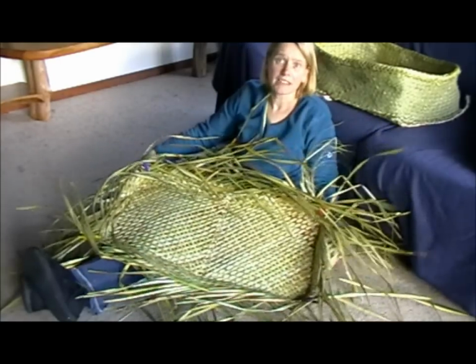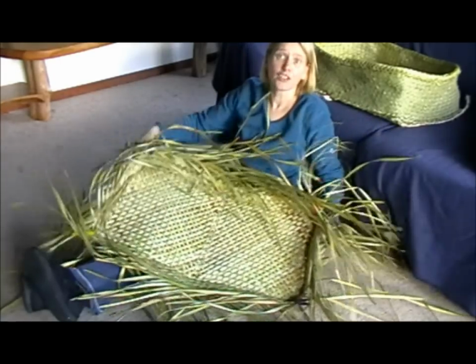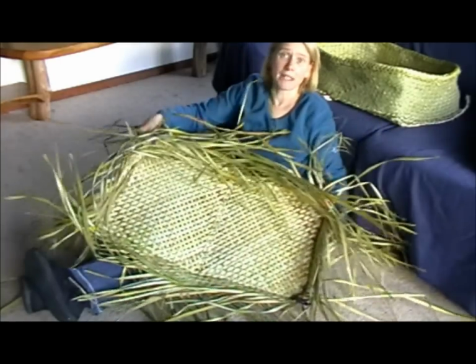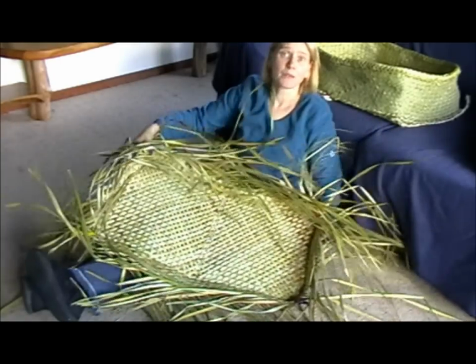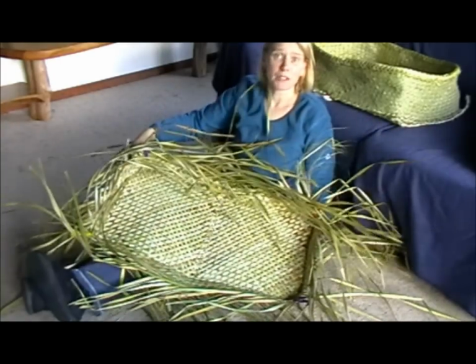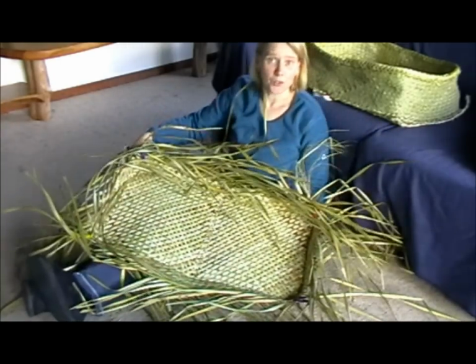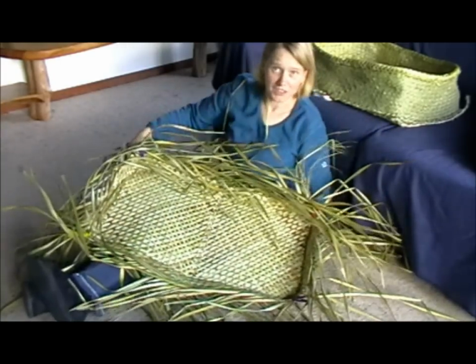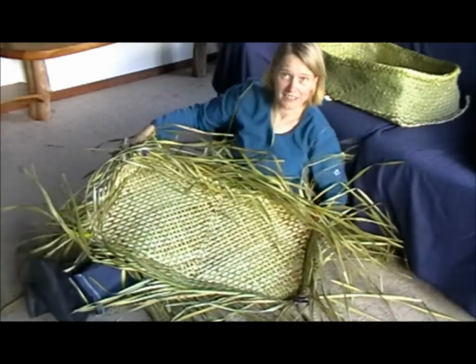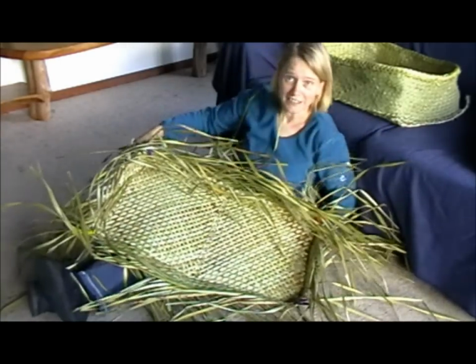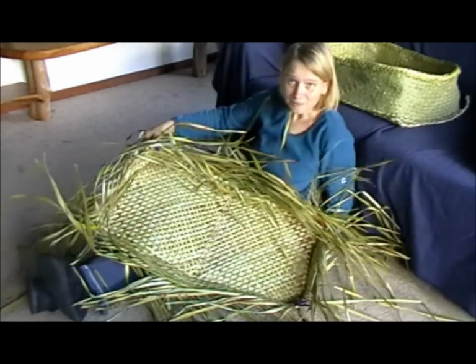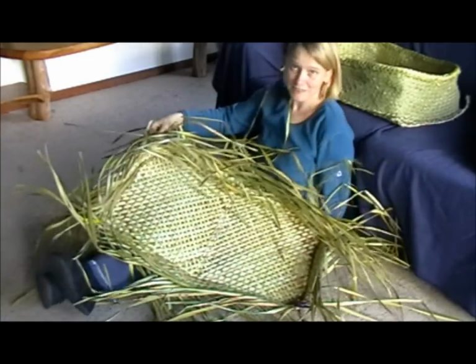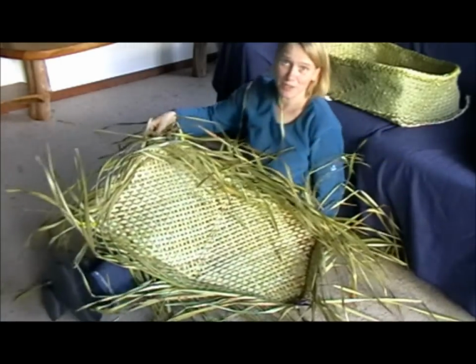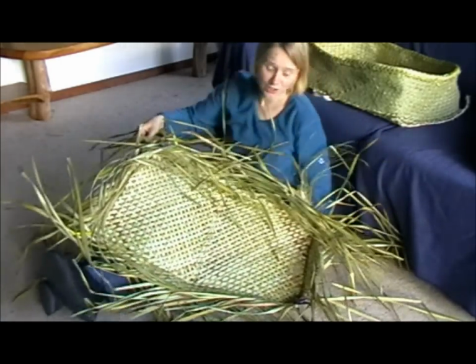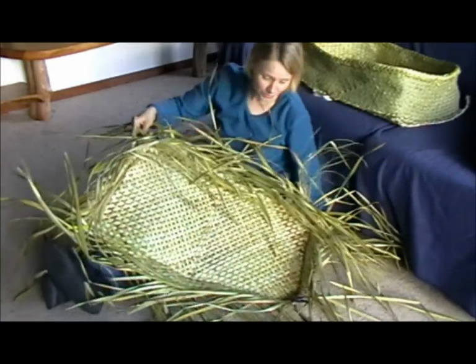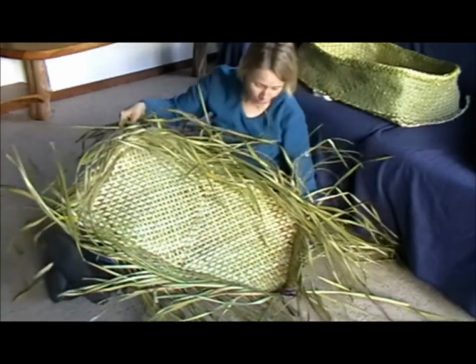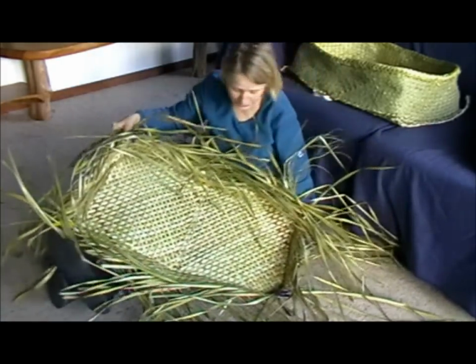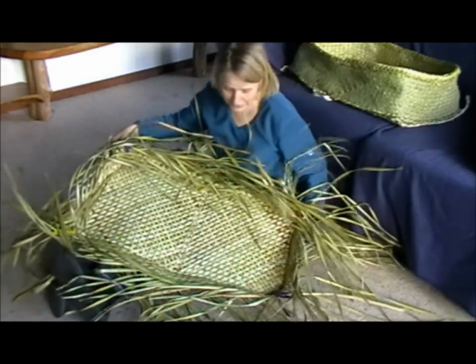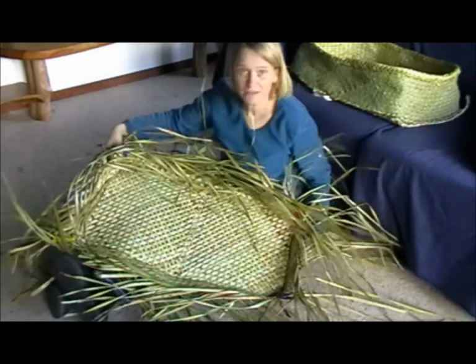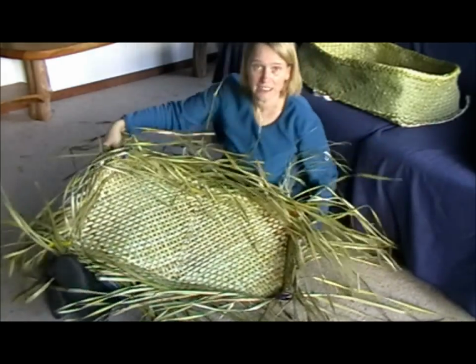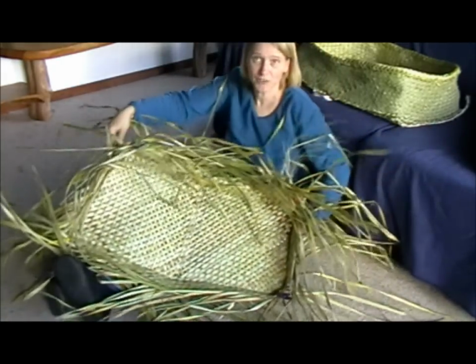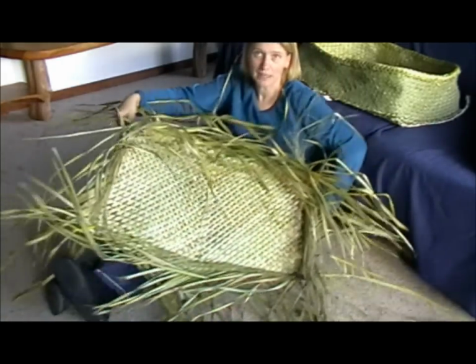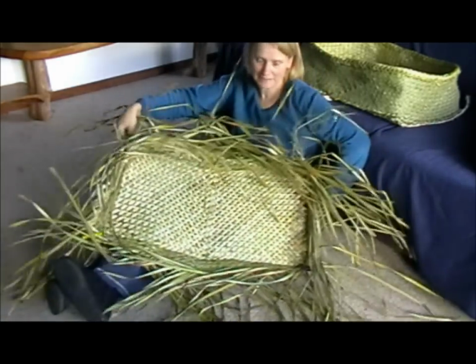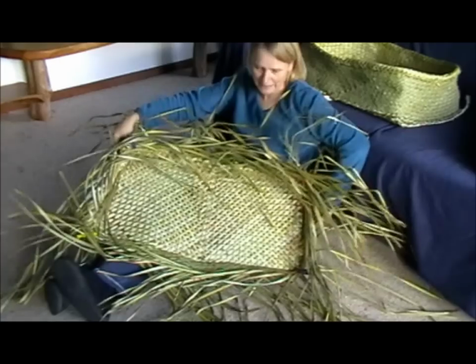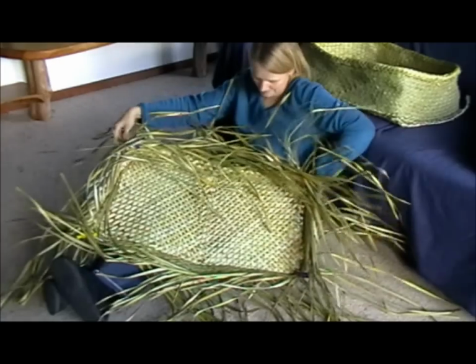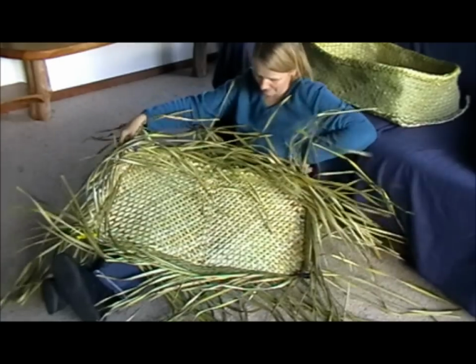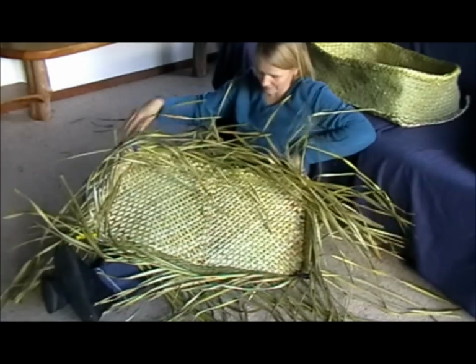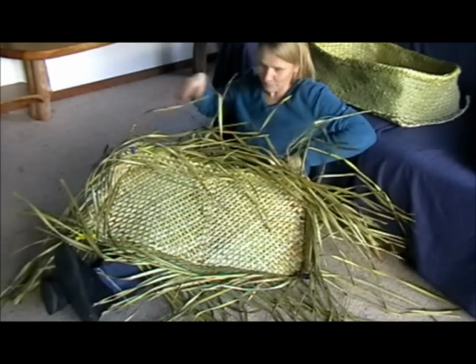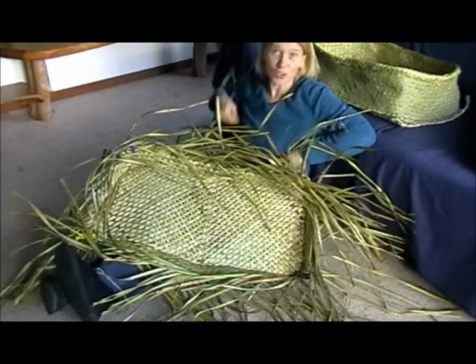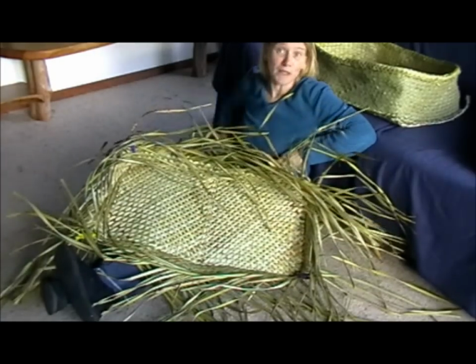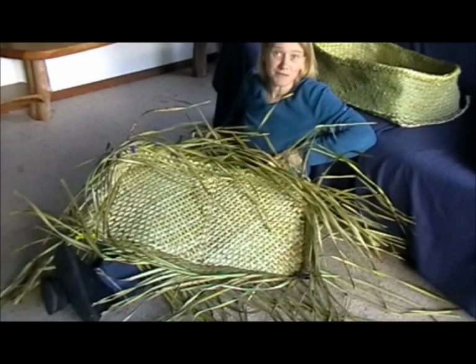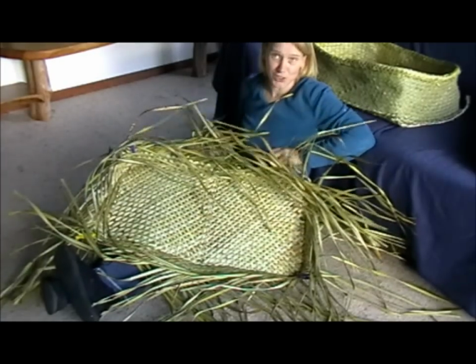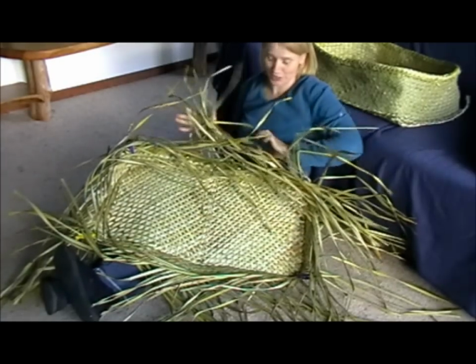By now your back will be hurting, especially your shoulders, and you're ready for your cup of tea. But we're not quite finished yet.